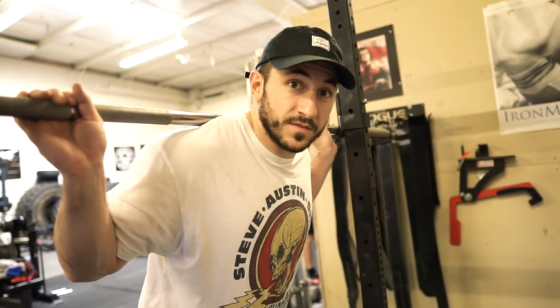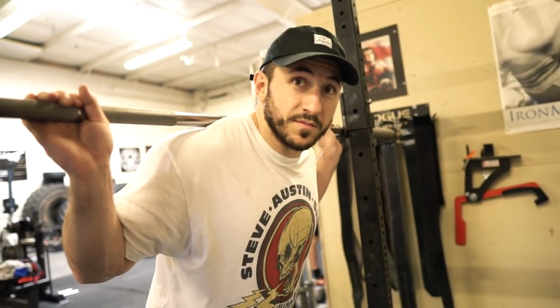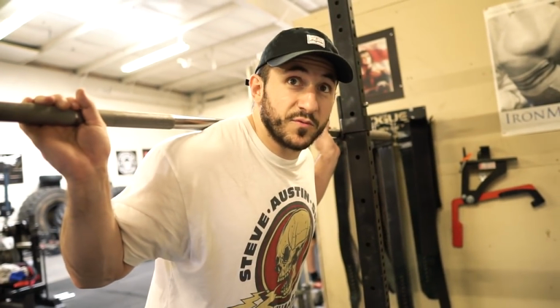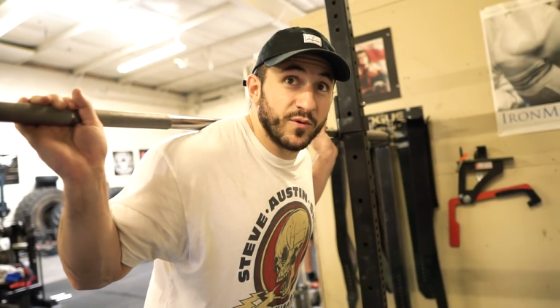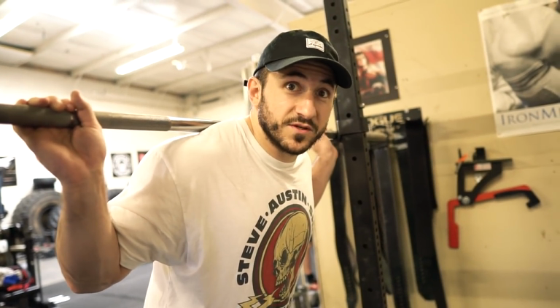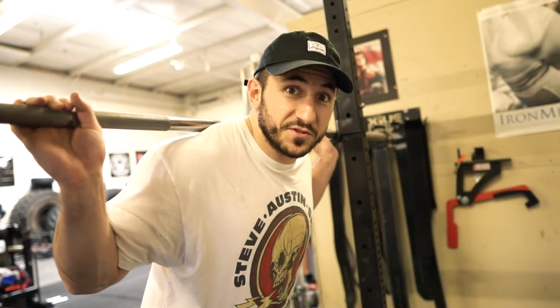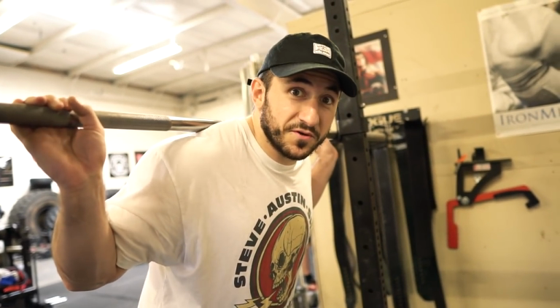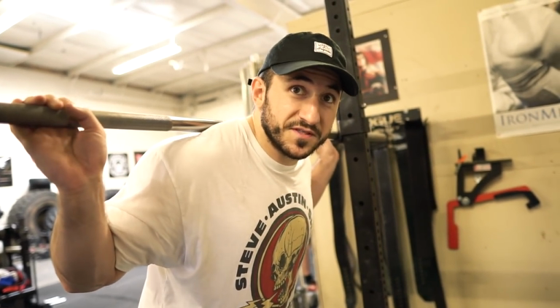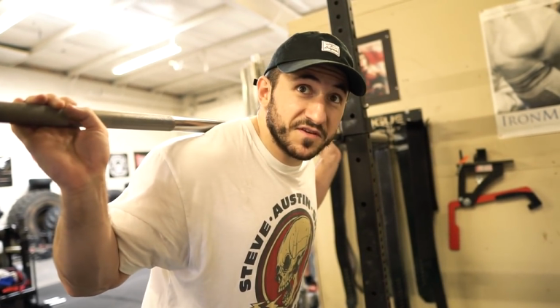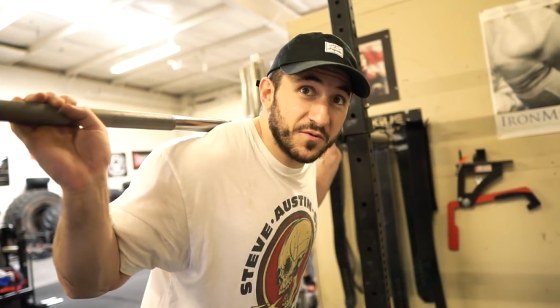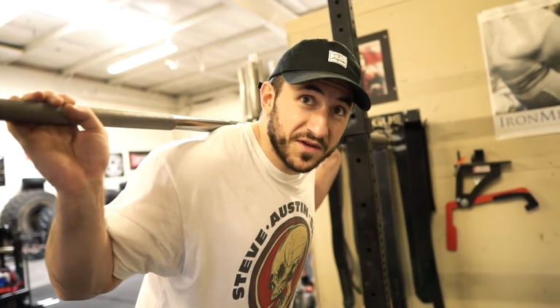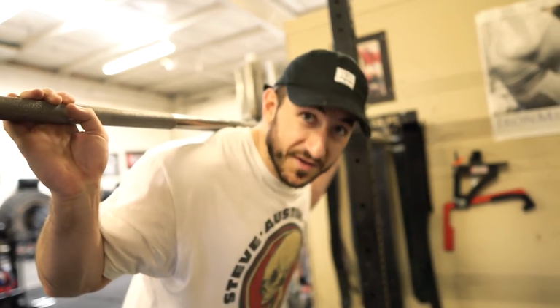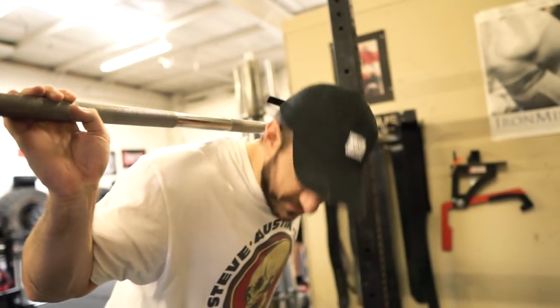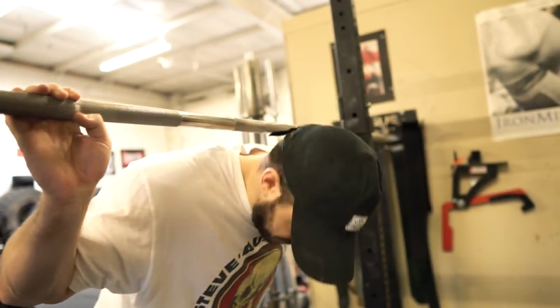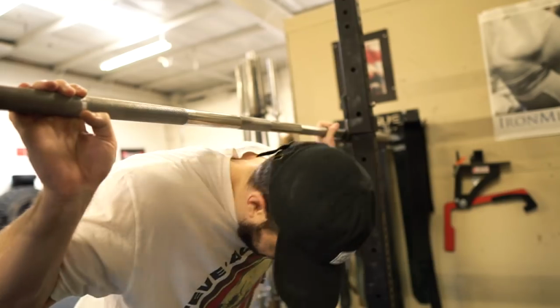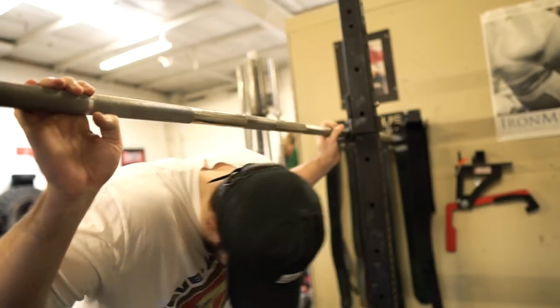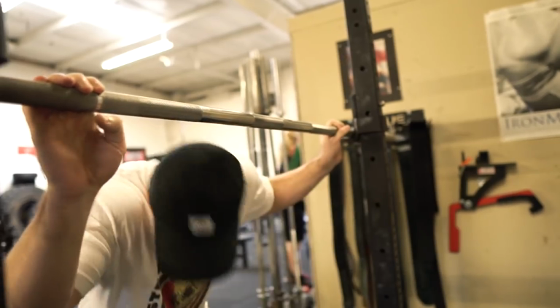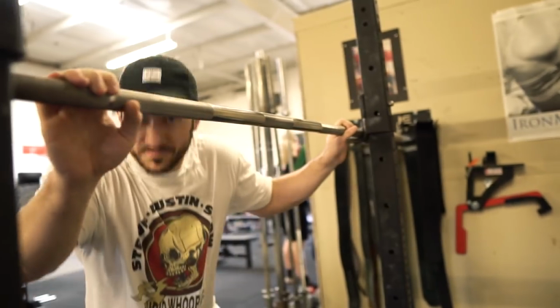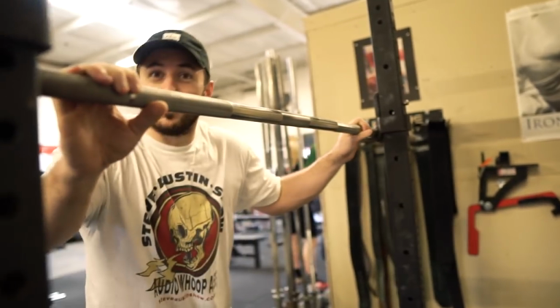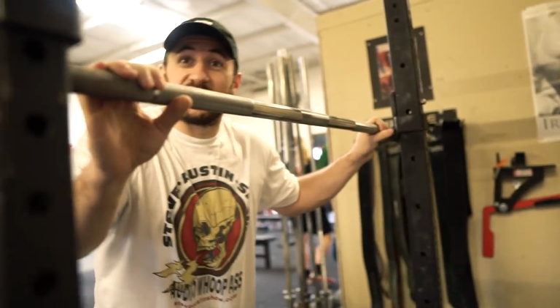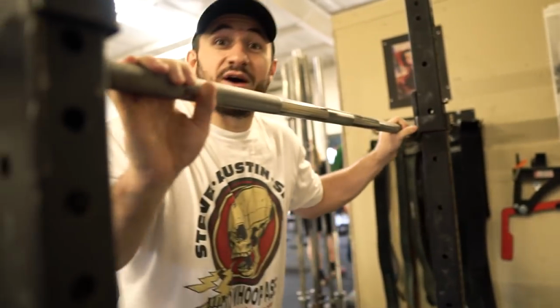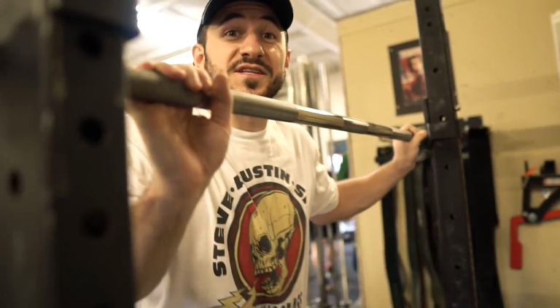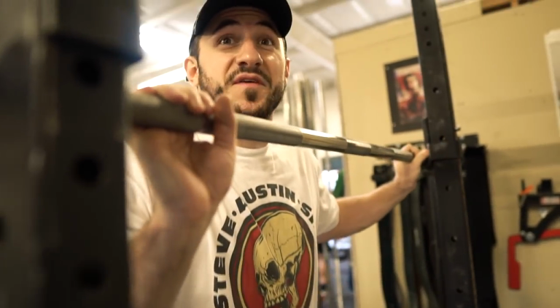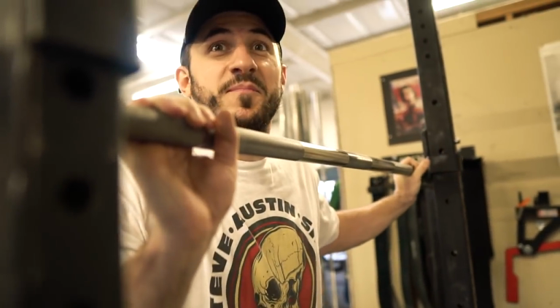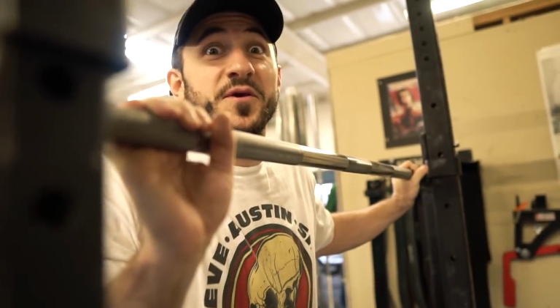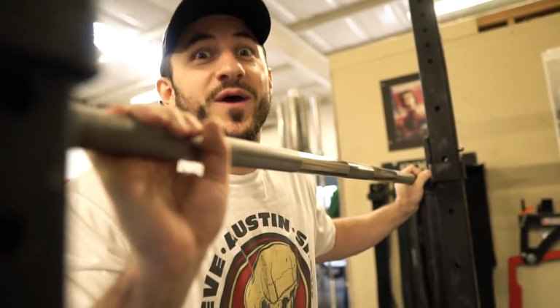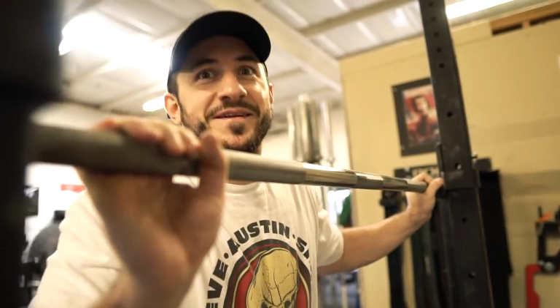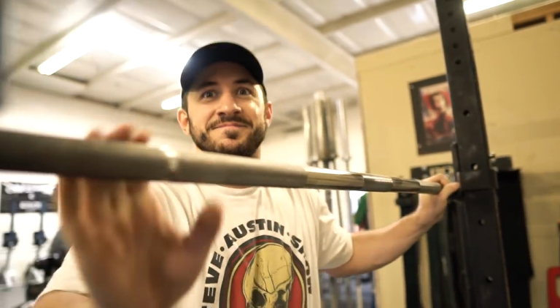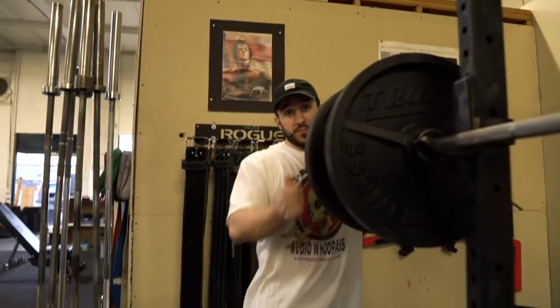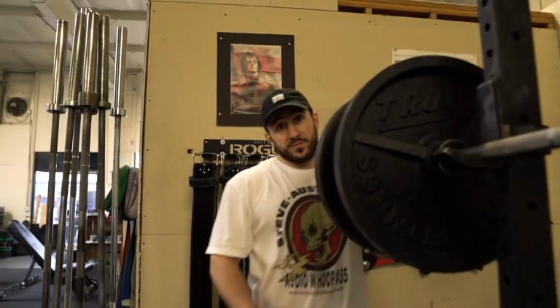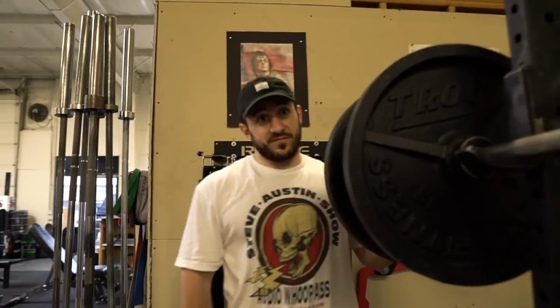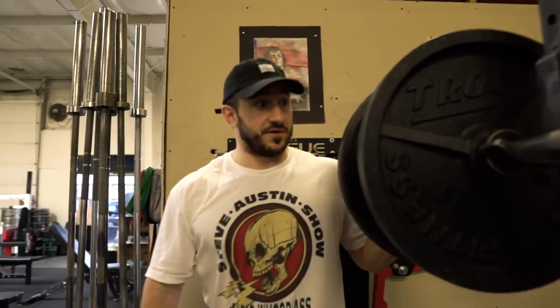Give me three weeks, I'll be stronger than Steffi Cohen, but for now, Steffi, you win. I'm pretty pain-free.